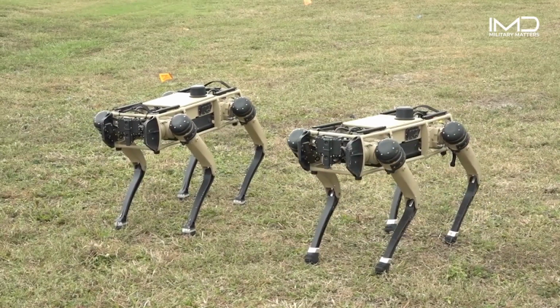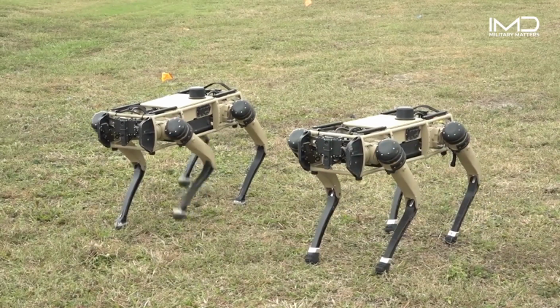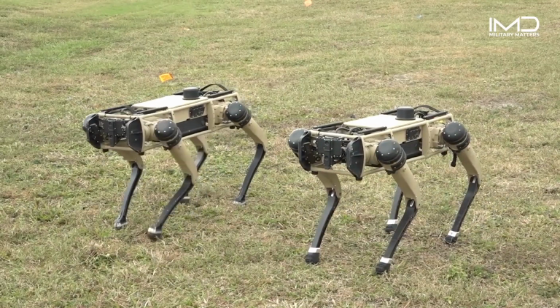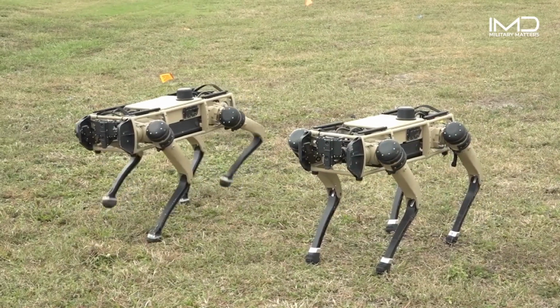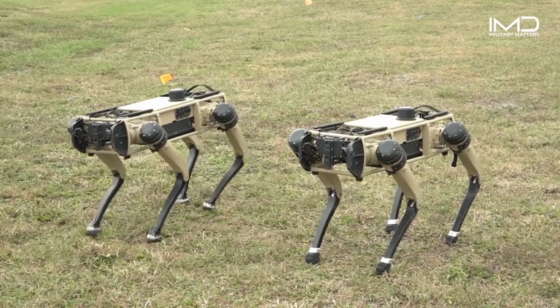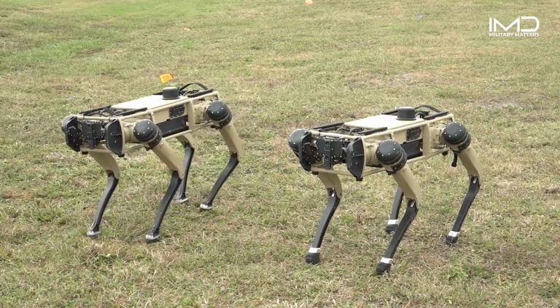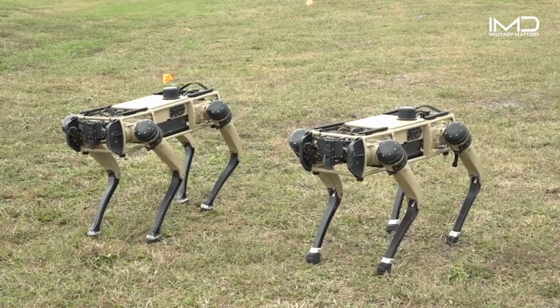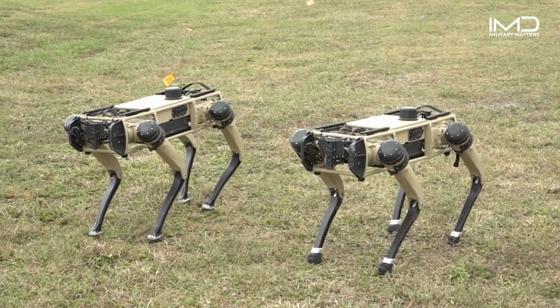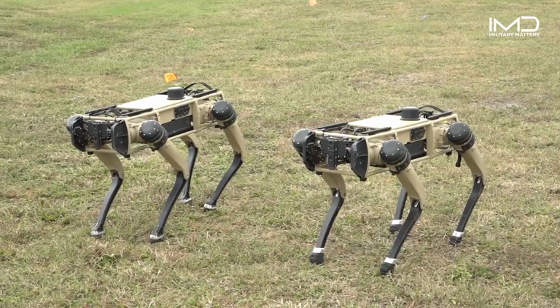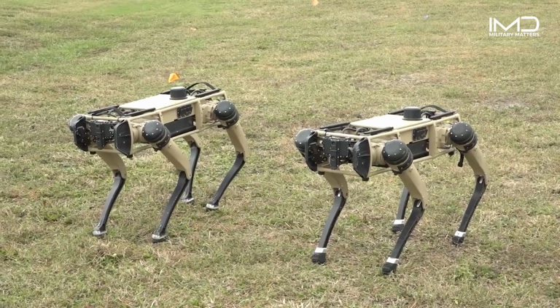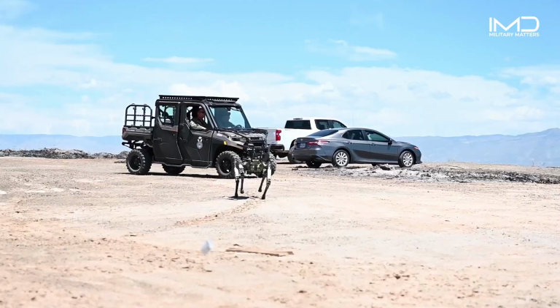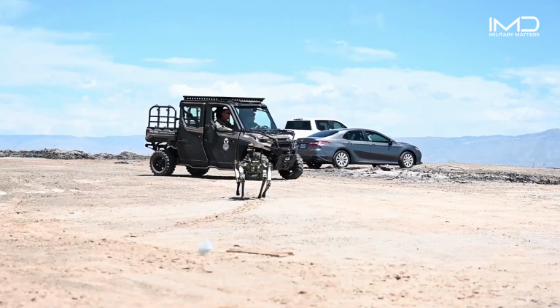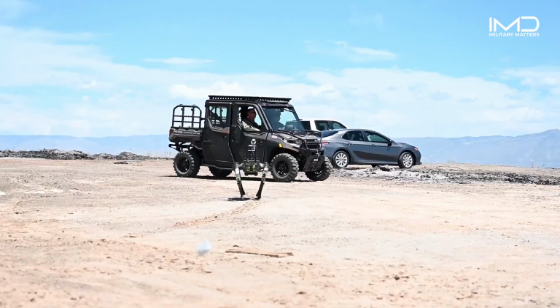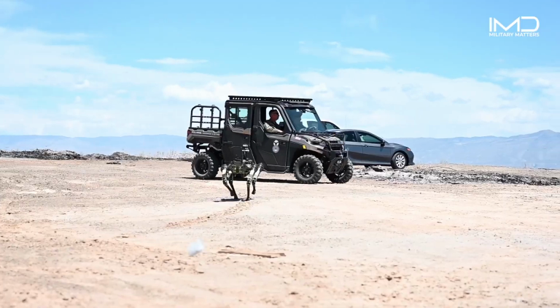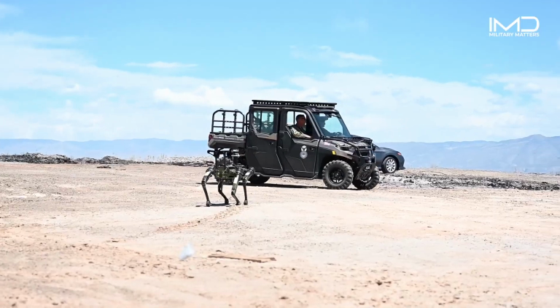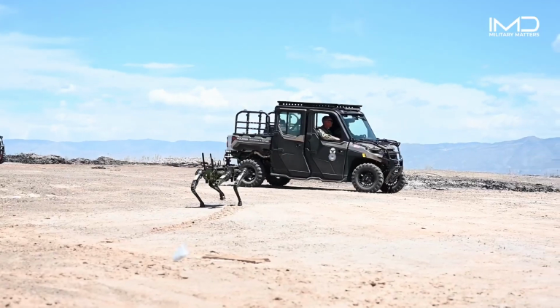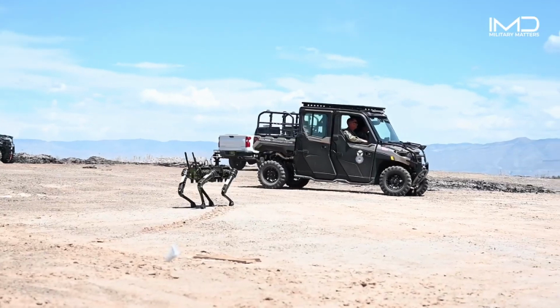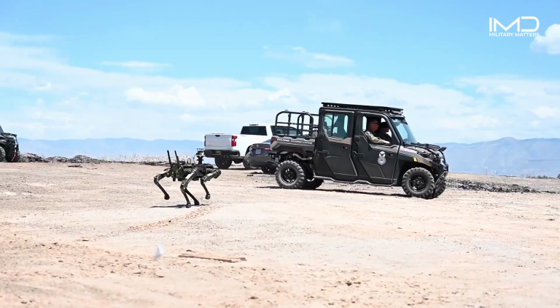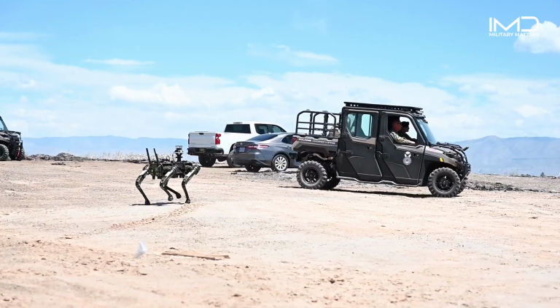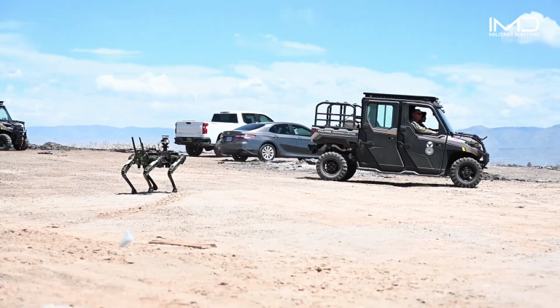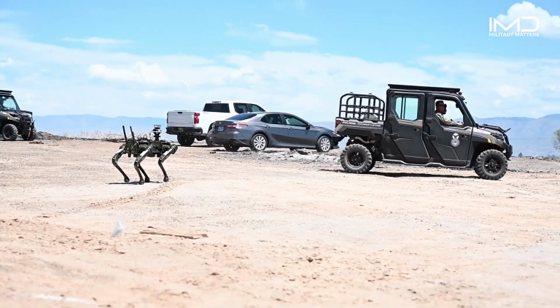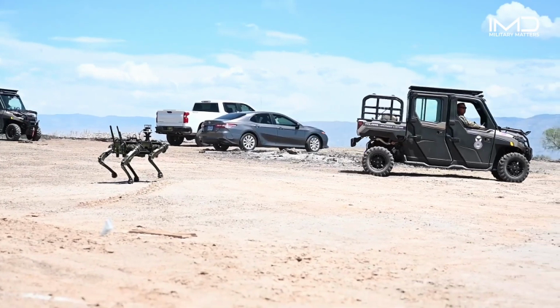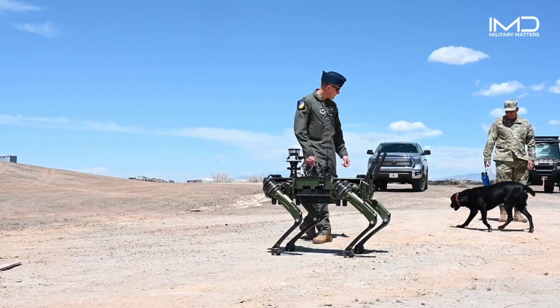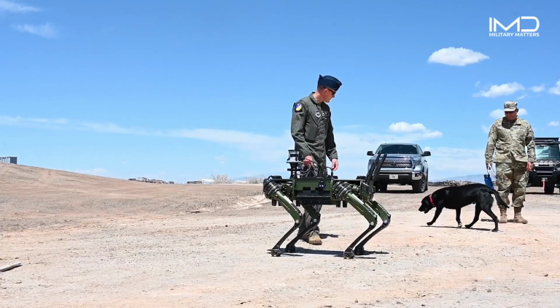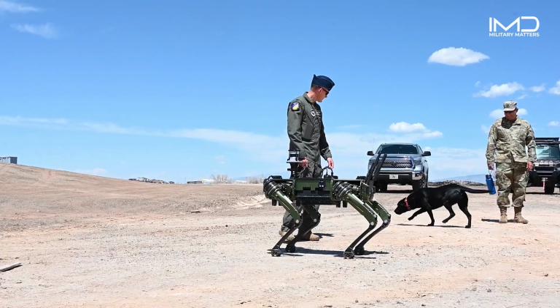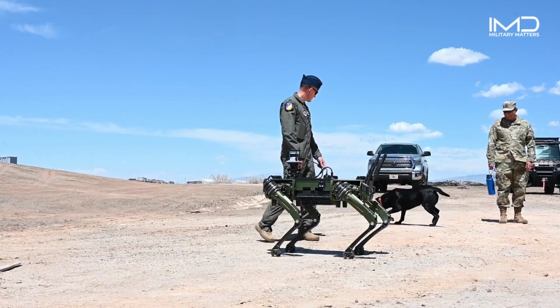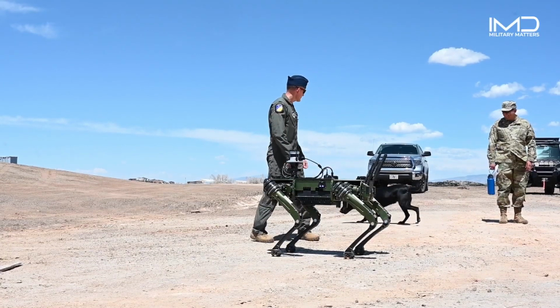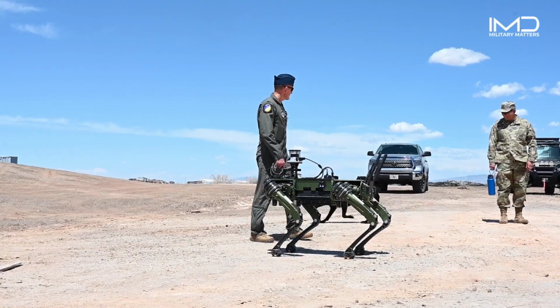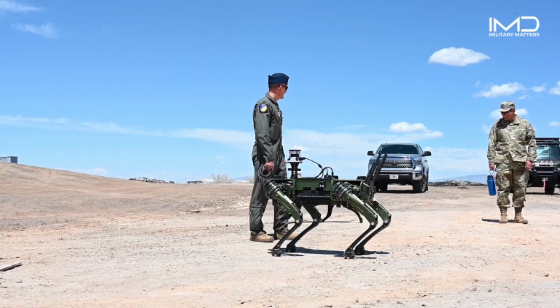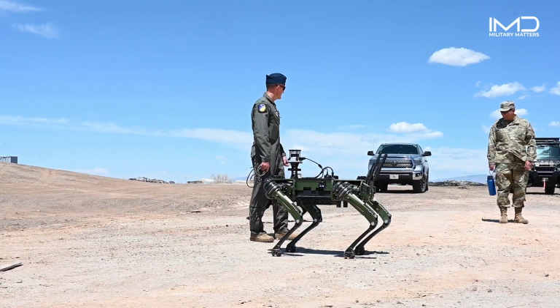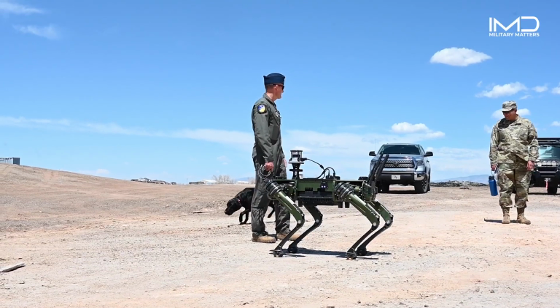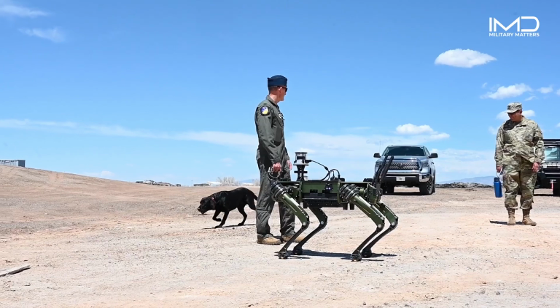These machines, originally designed for utility, became sources of comfort and emotional support for the troops.